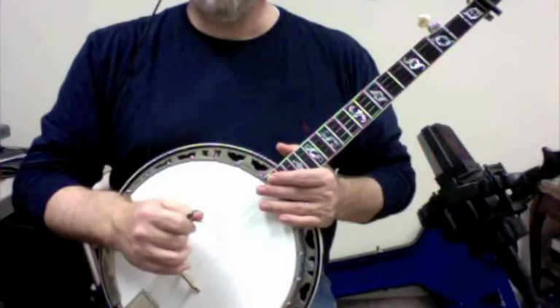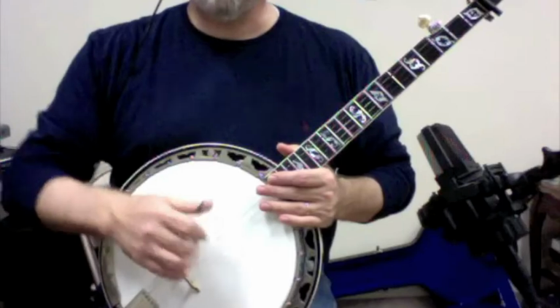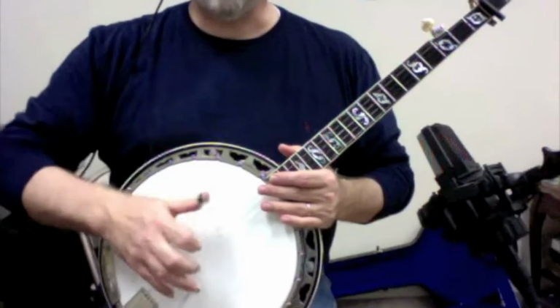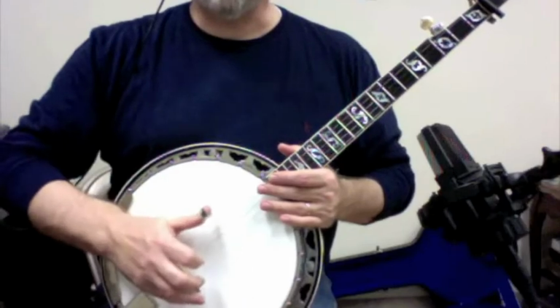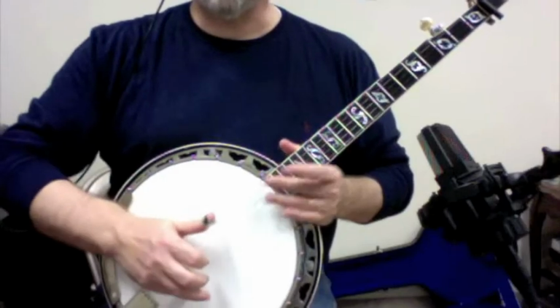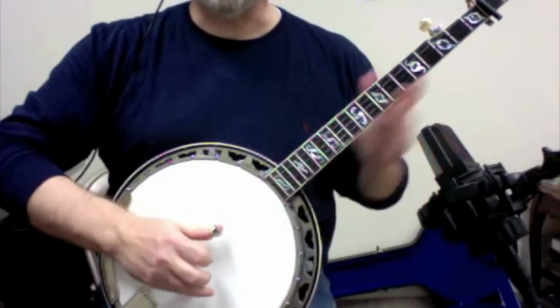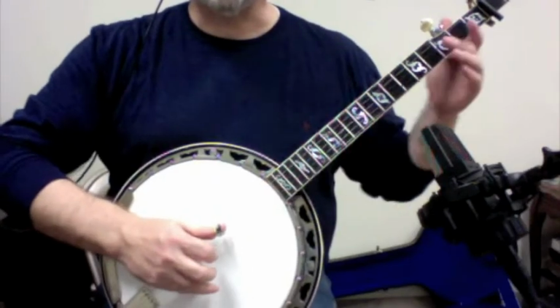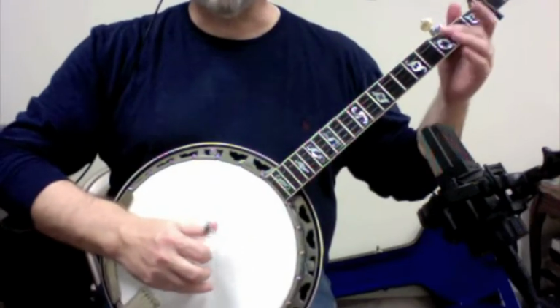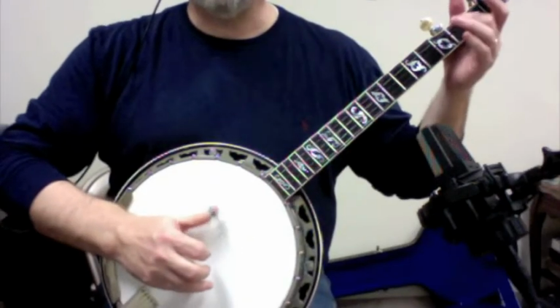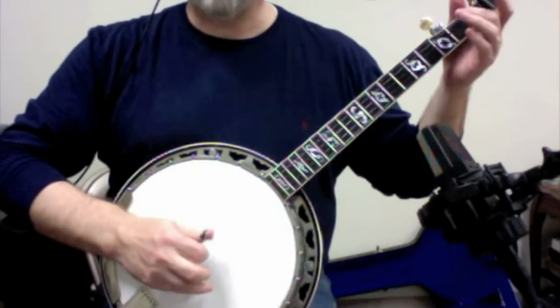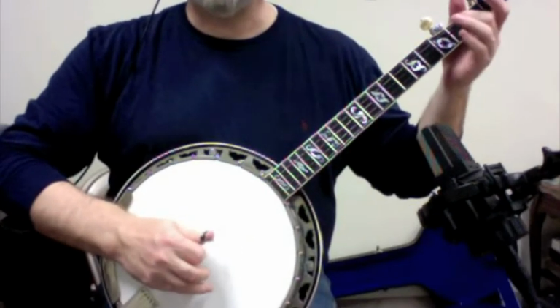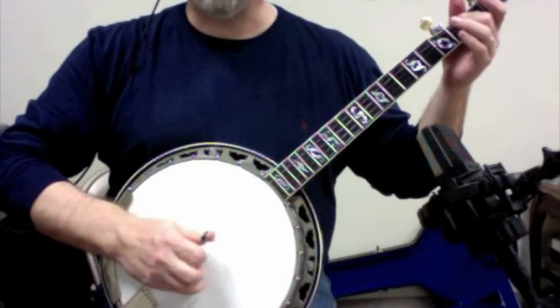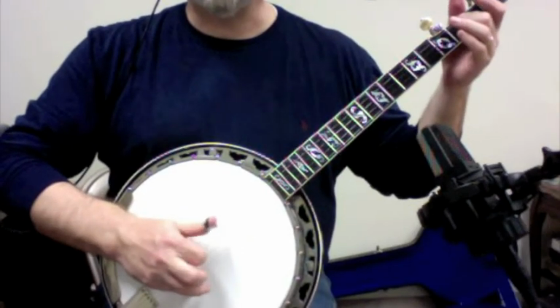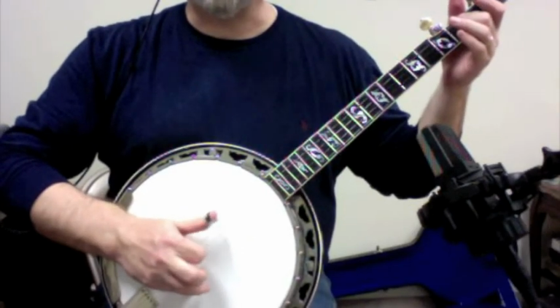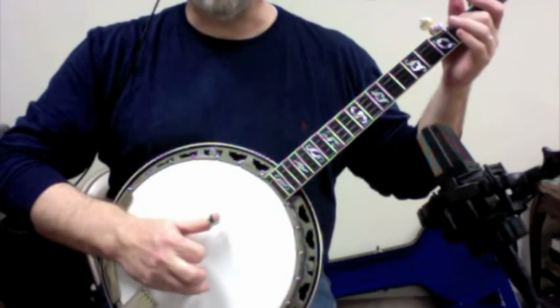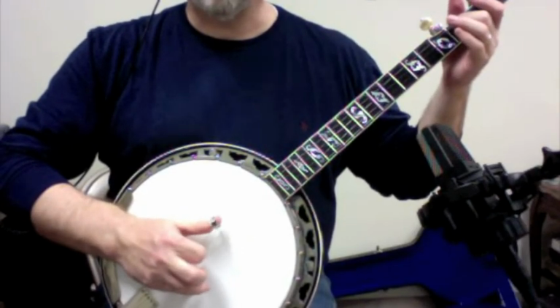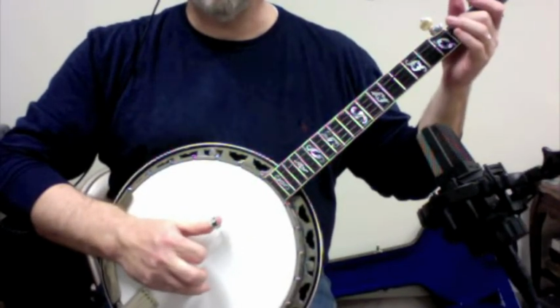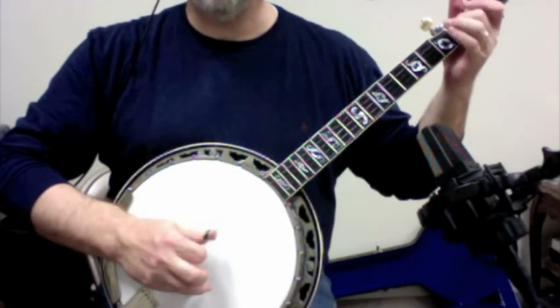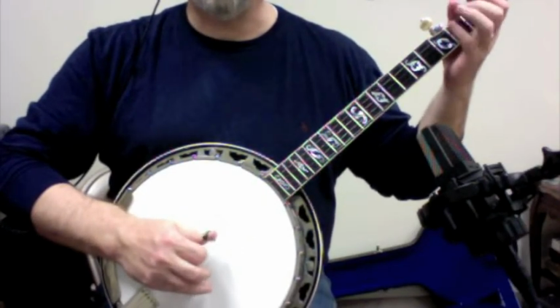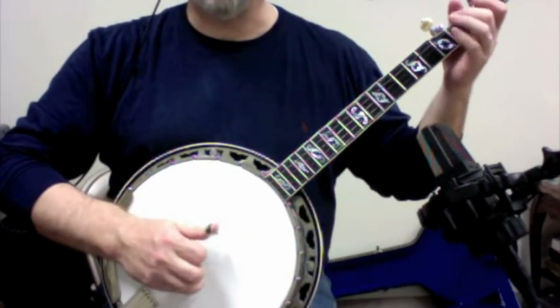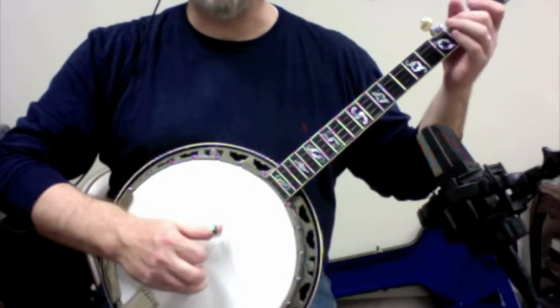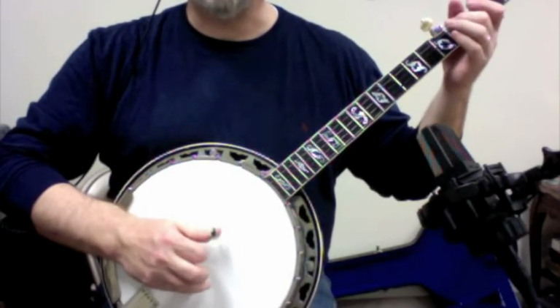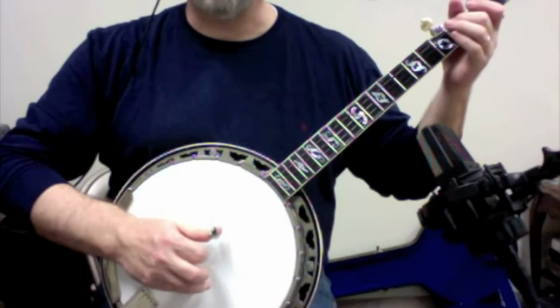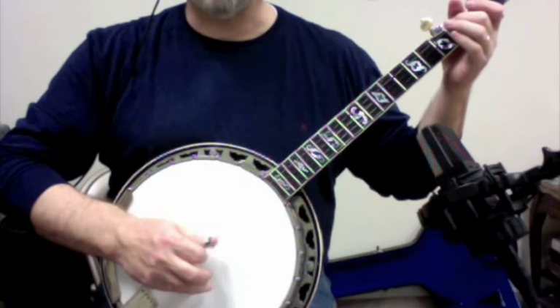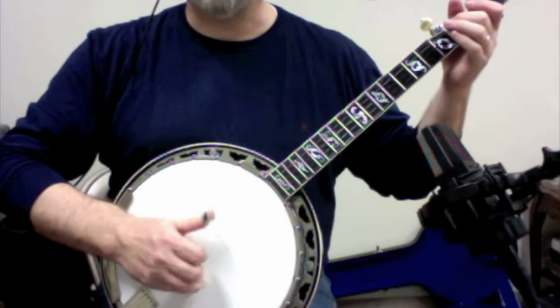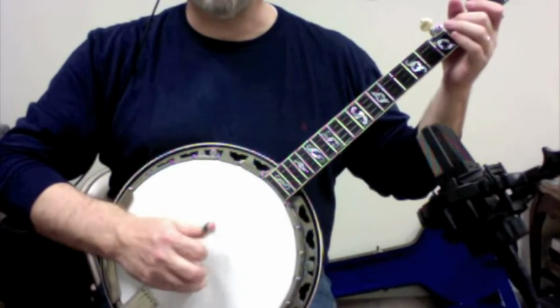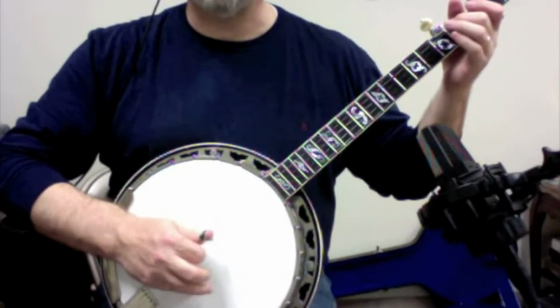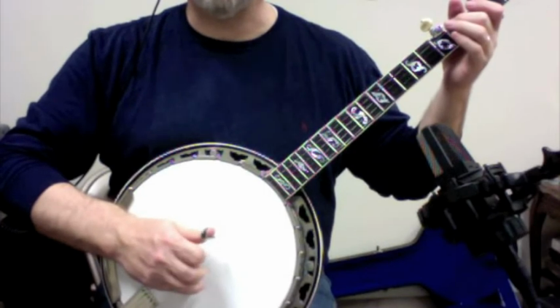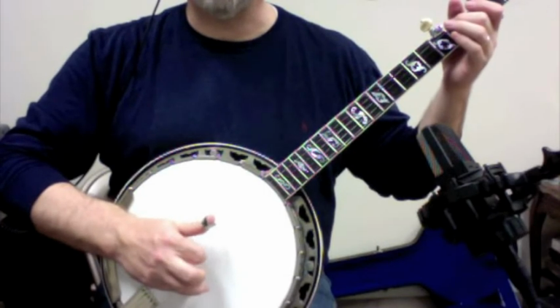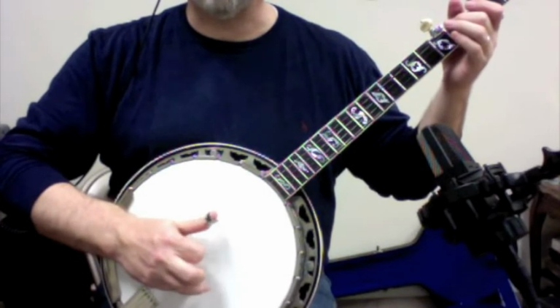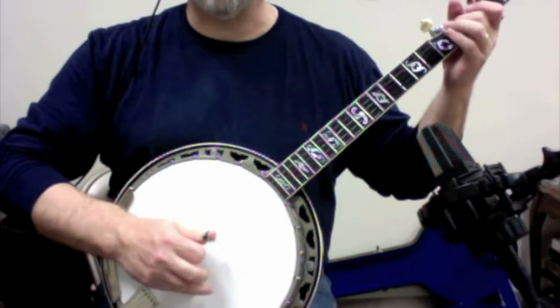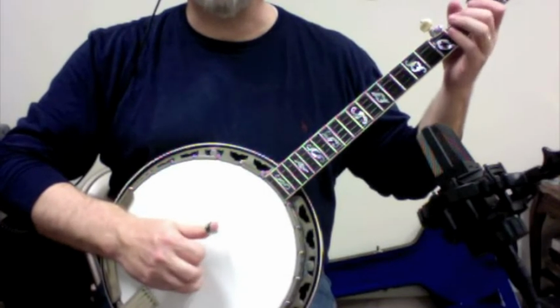What we were talking about before with this: 3, 5, 3, 1, 3 pull off 1, and then 3, 1, 5, 3, 1, 3, pull off 1.